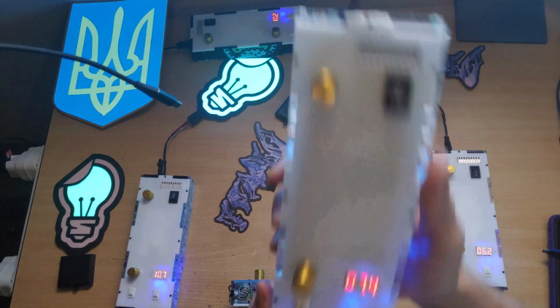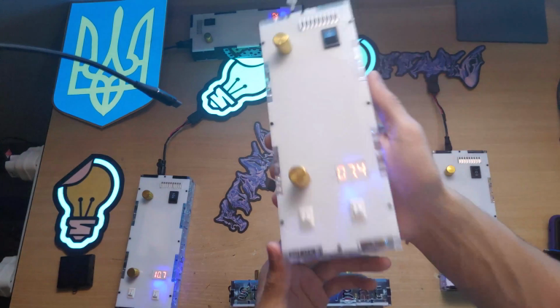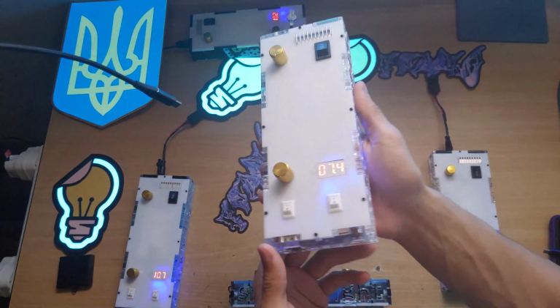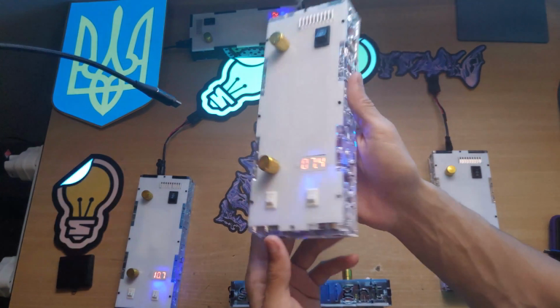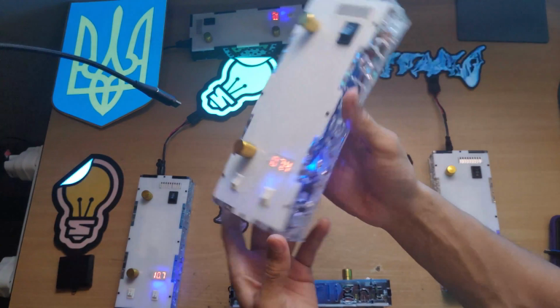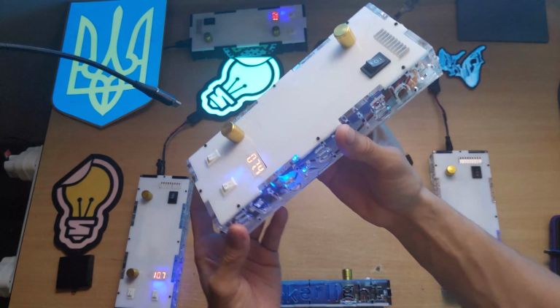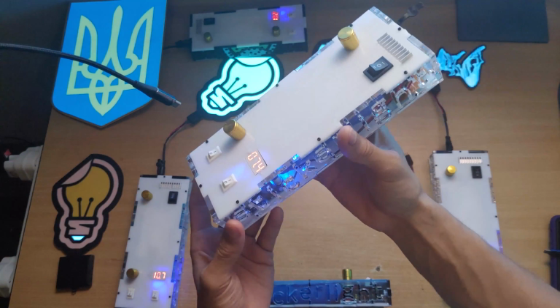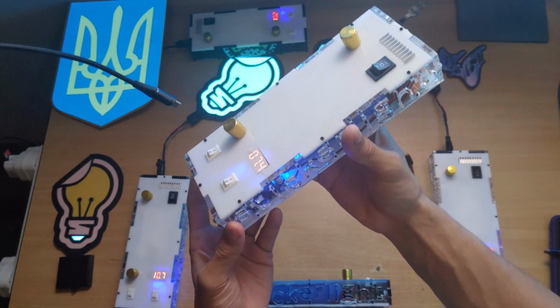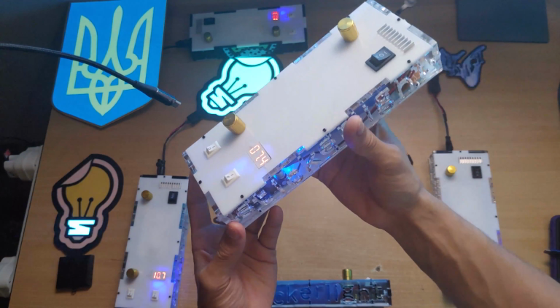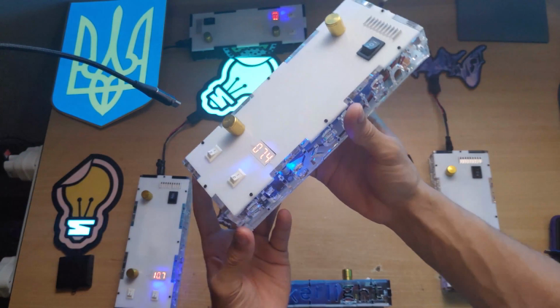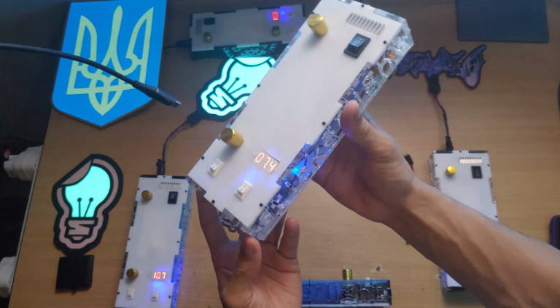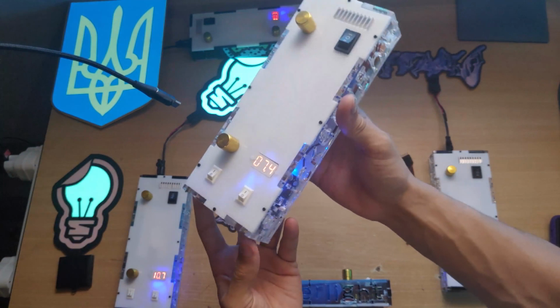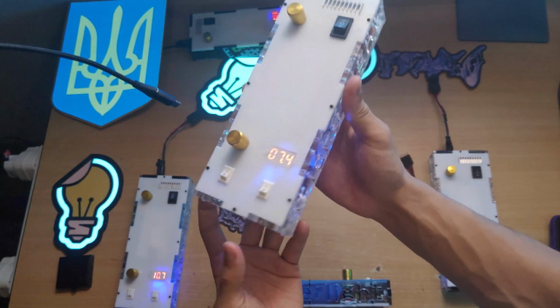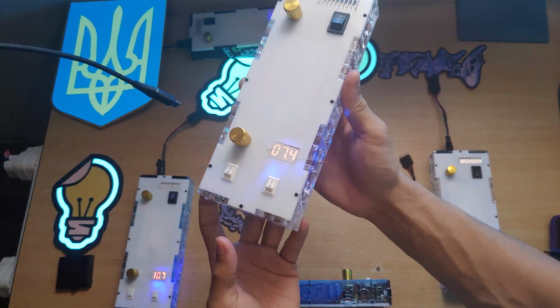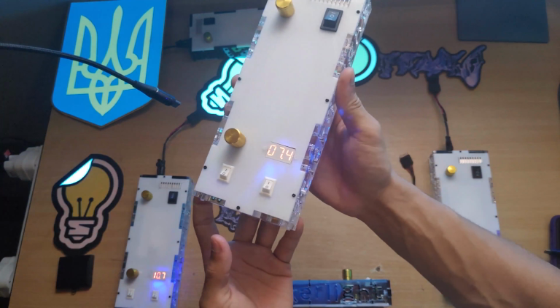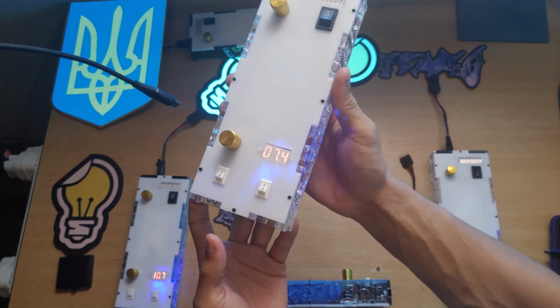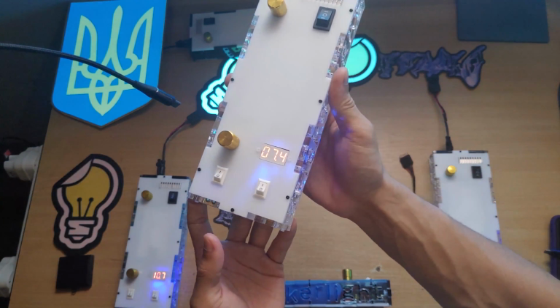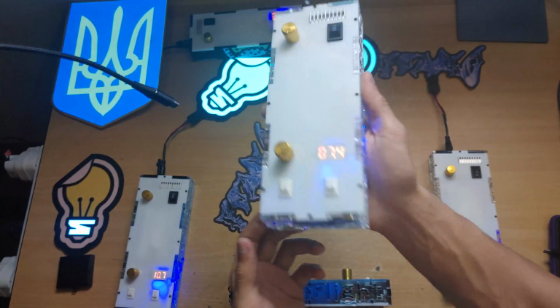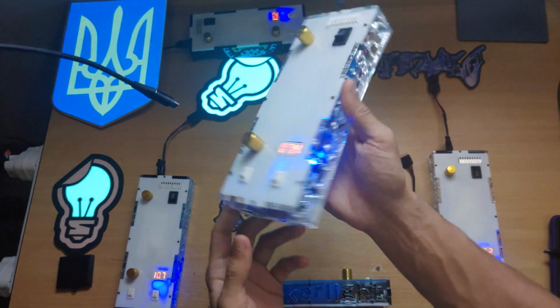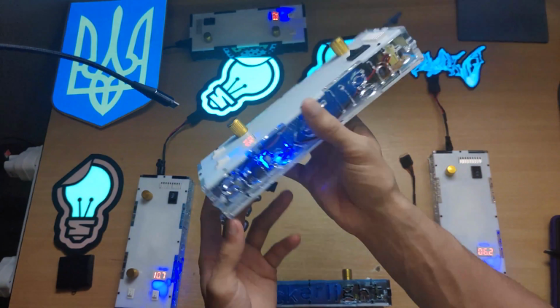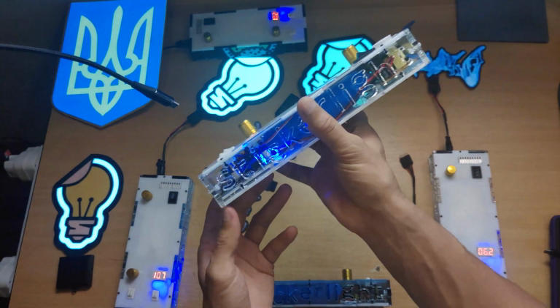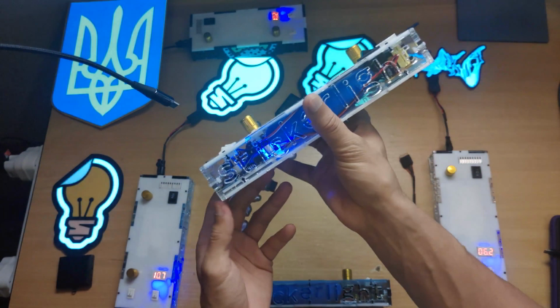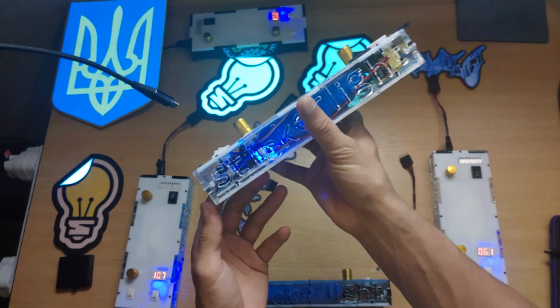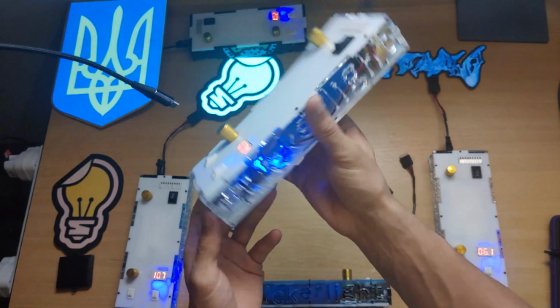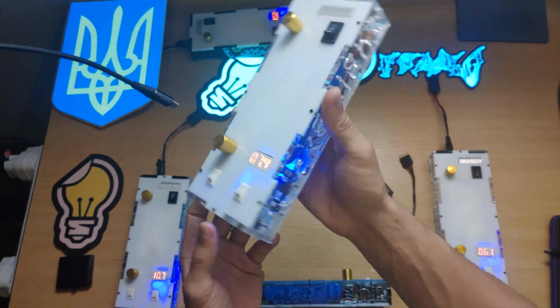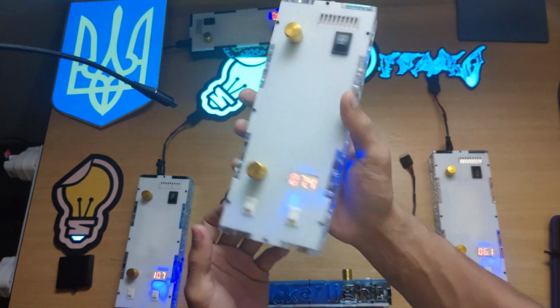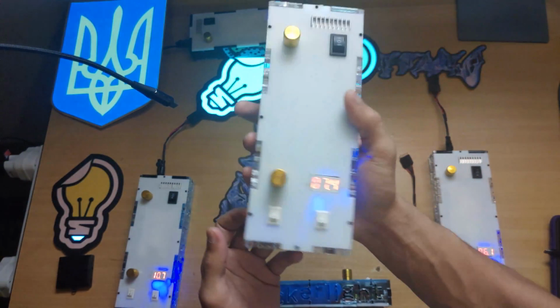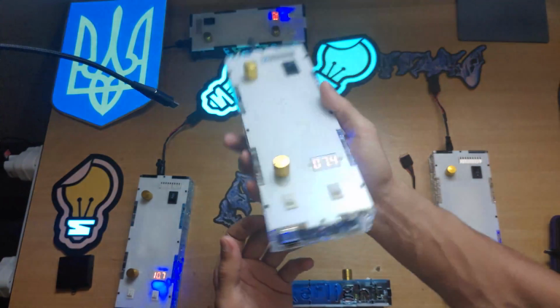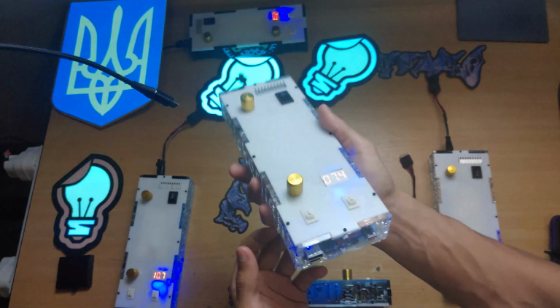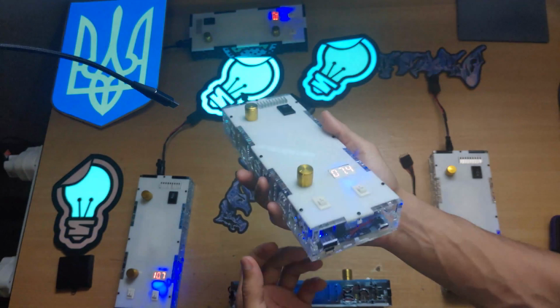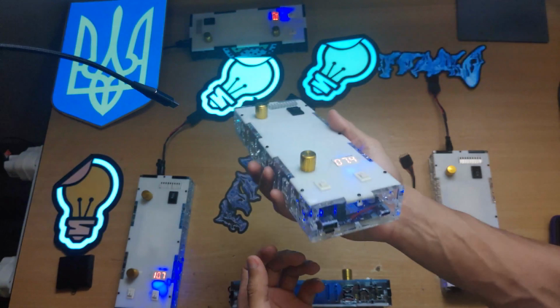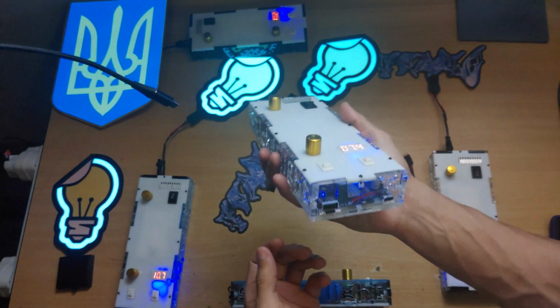This is the new device that I've been working on for the past couple of months. It's a sticker light driver as well as a 60 watt power bank.